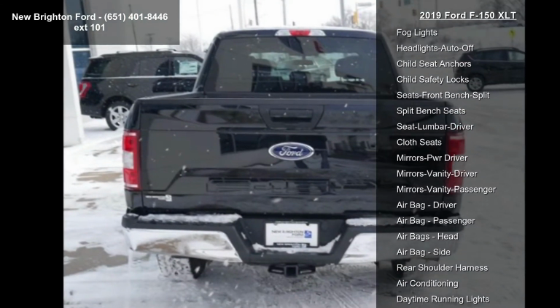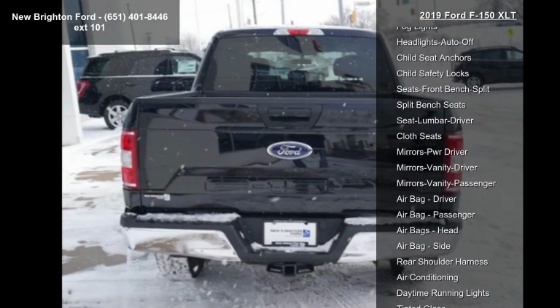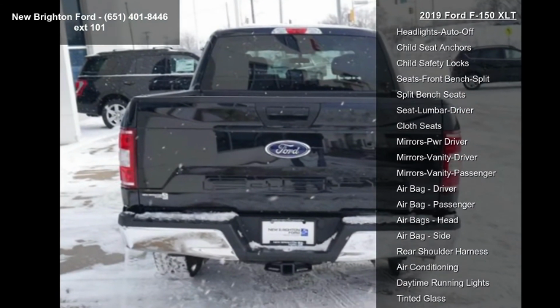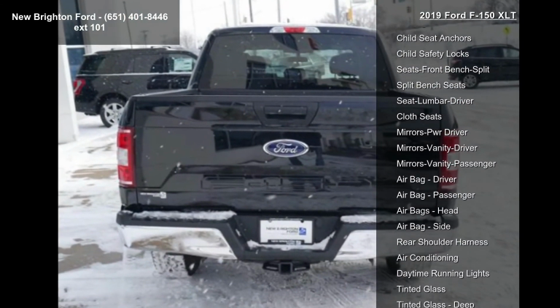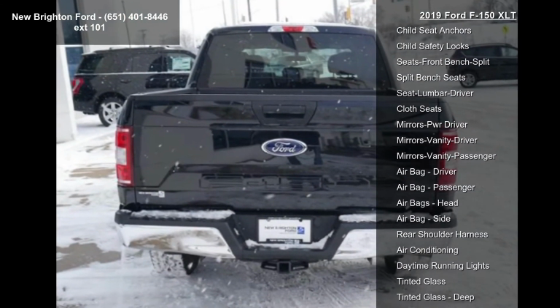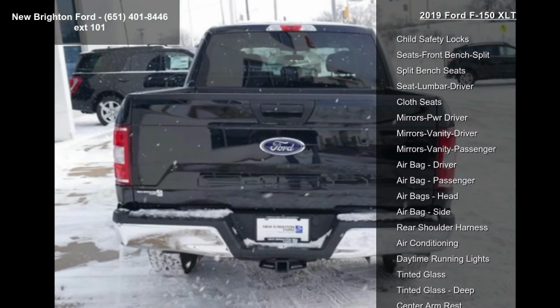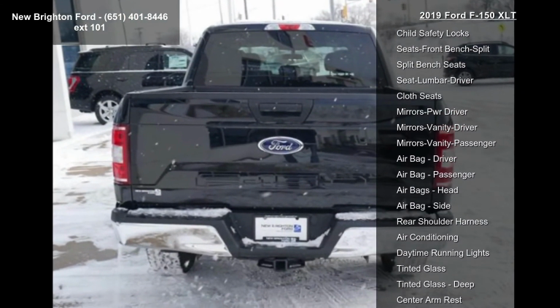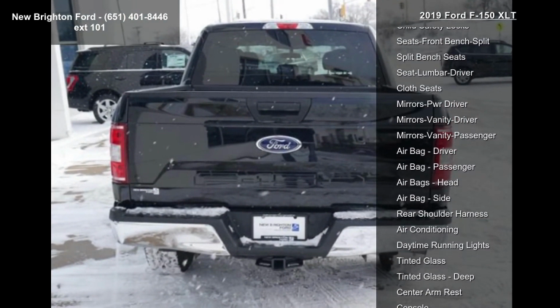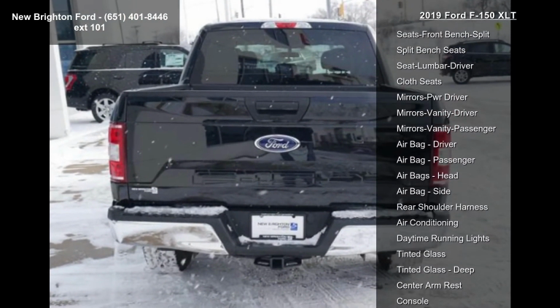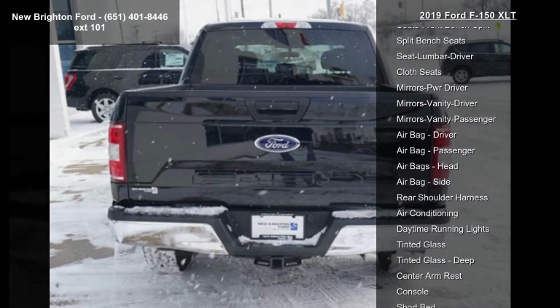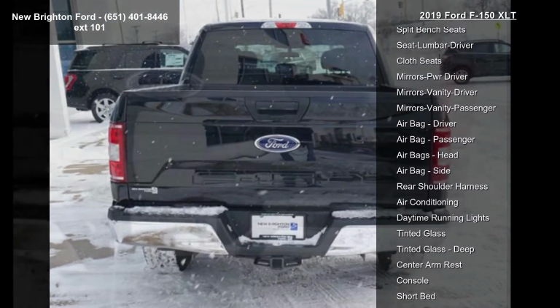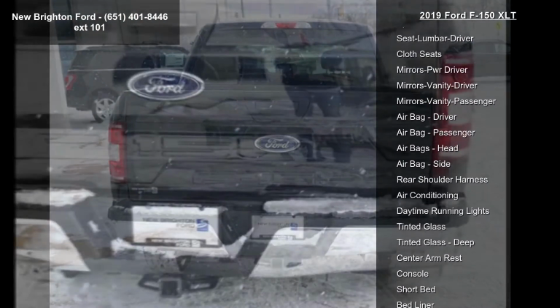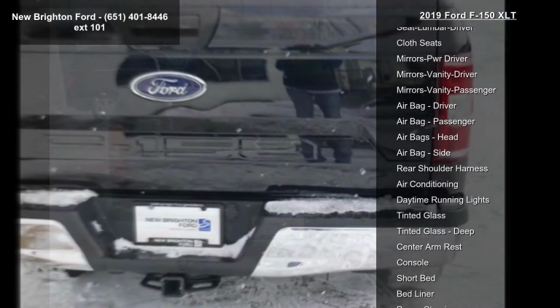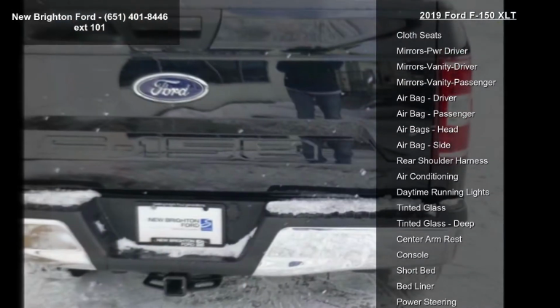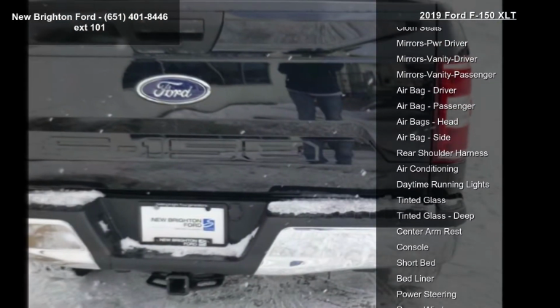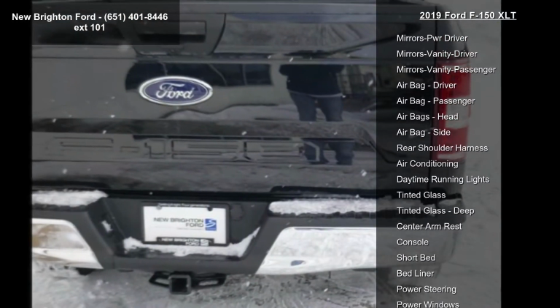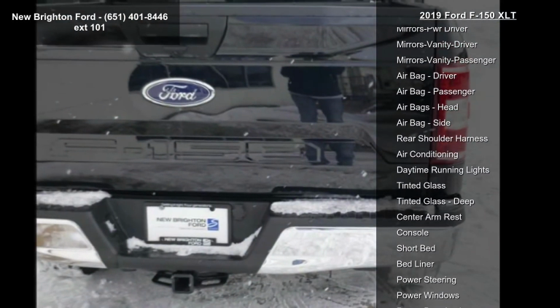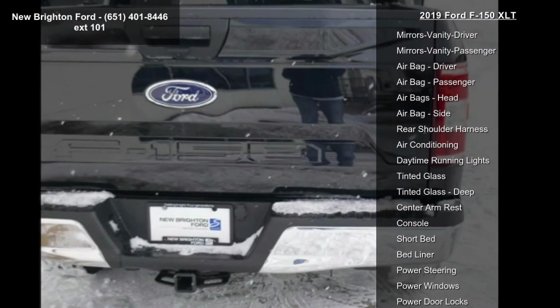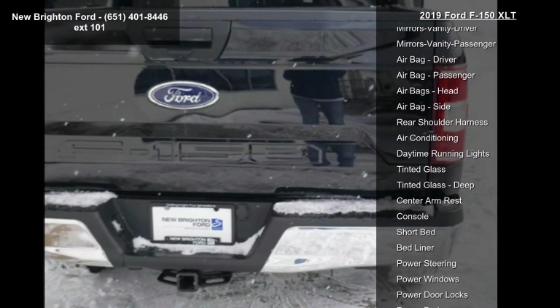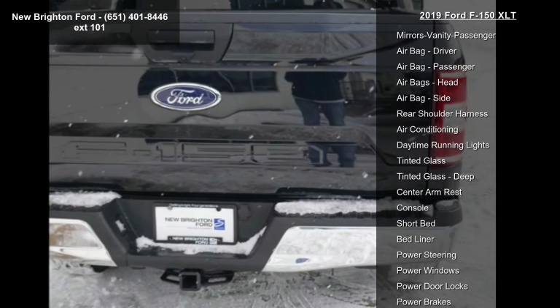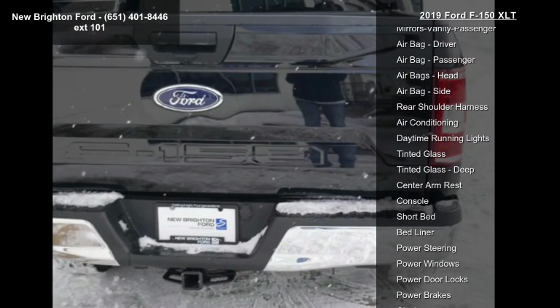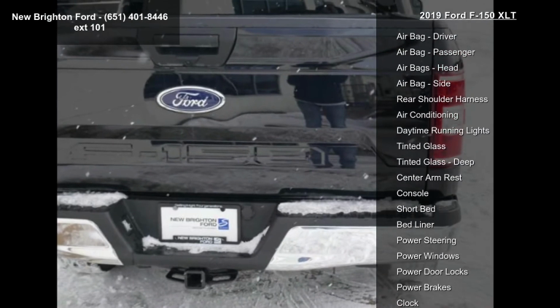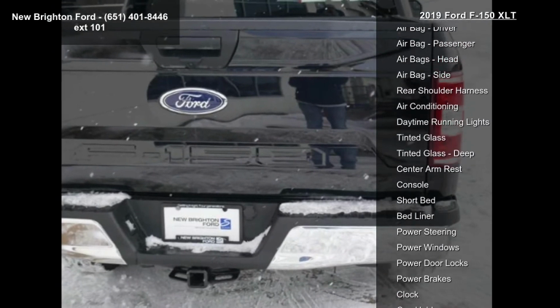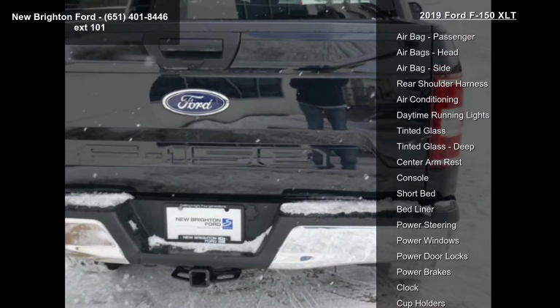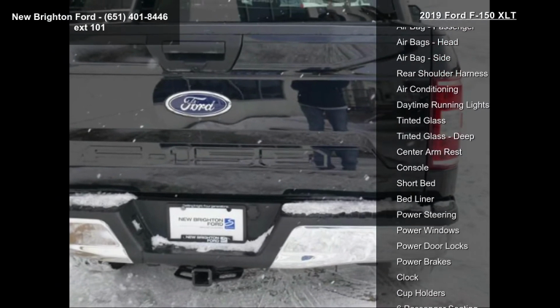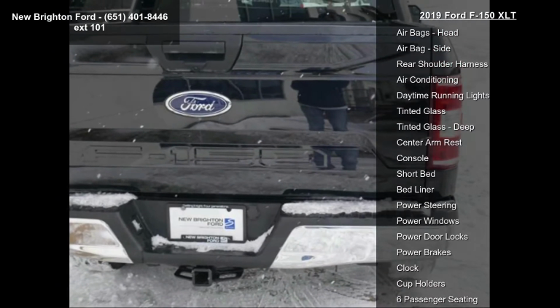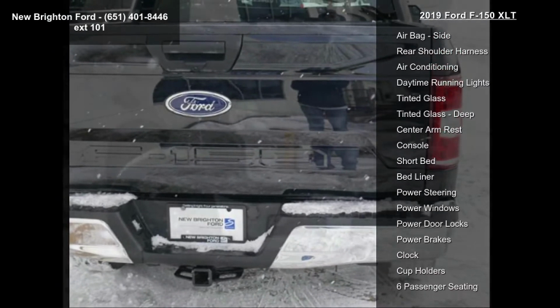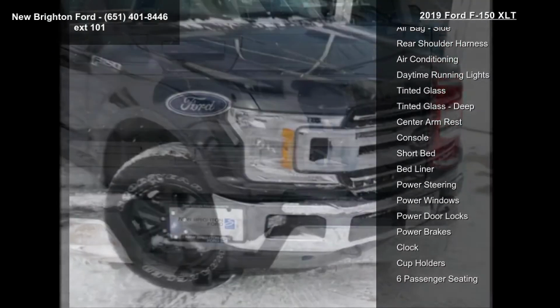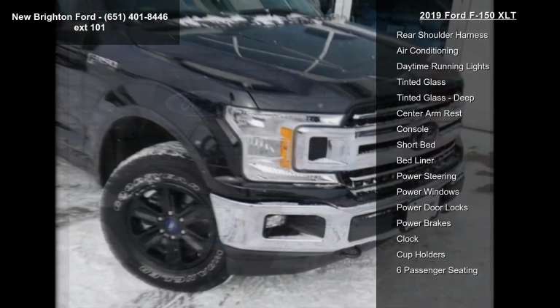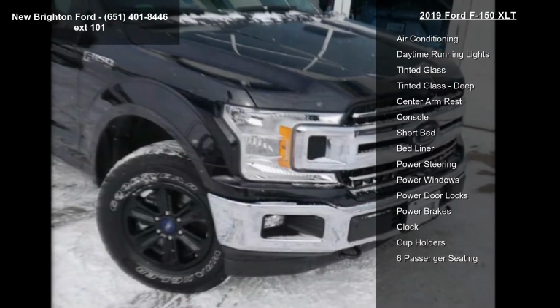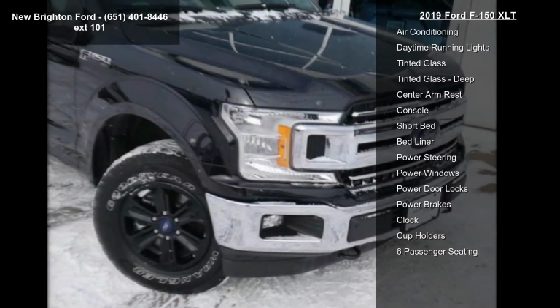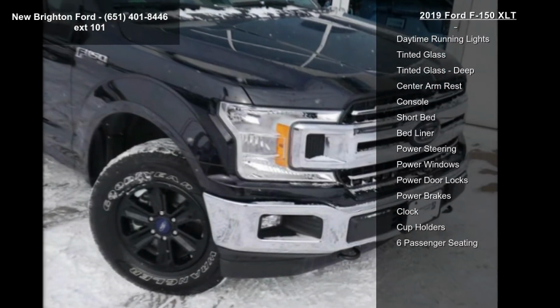Additional features include tilt wheel, traction control, ABS 4-wheel brakes, 4-wheel disc brakes, and a tire pressure monitoring system.